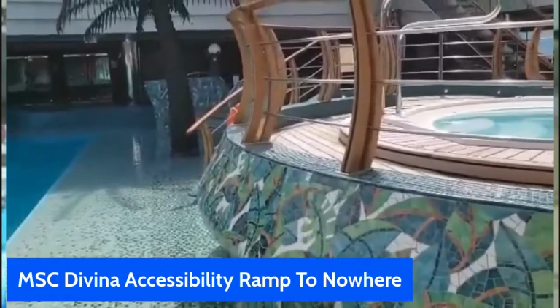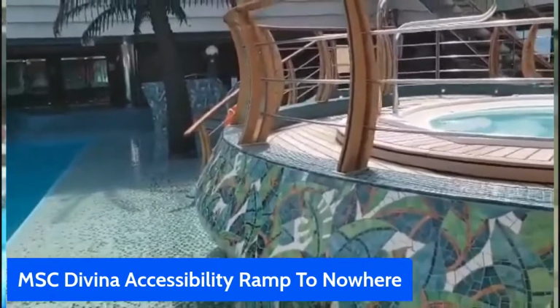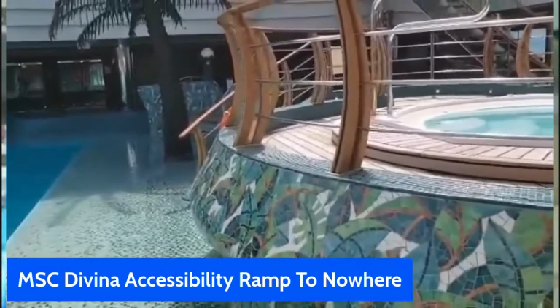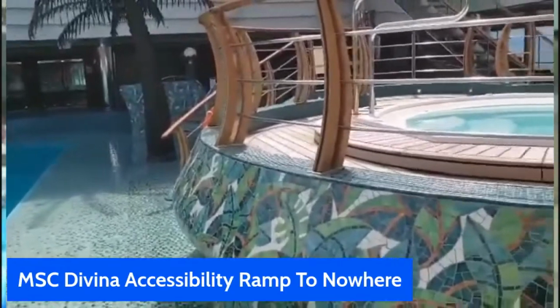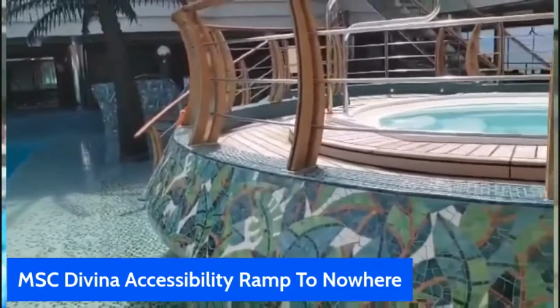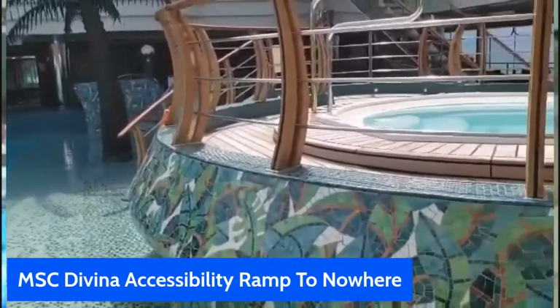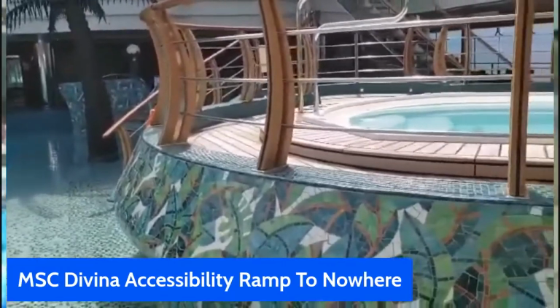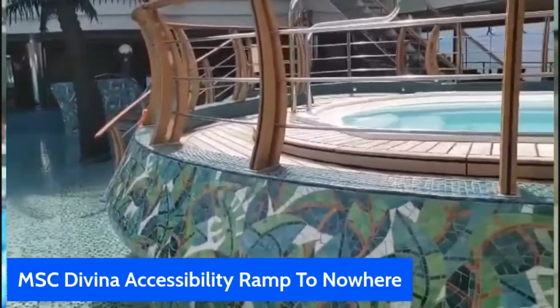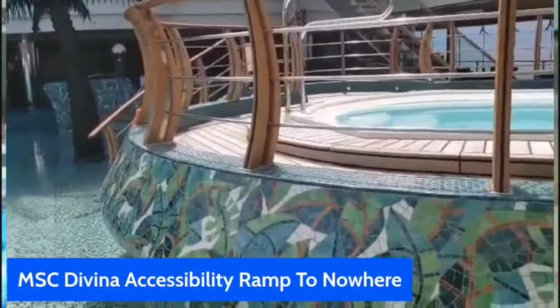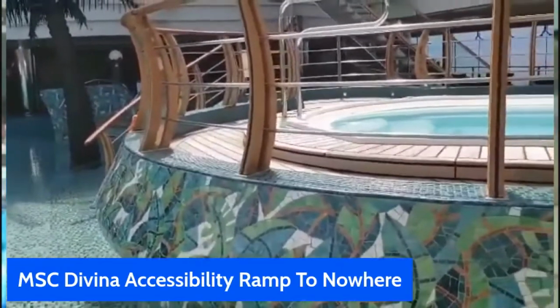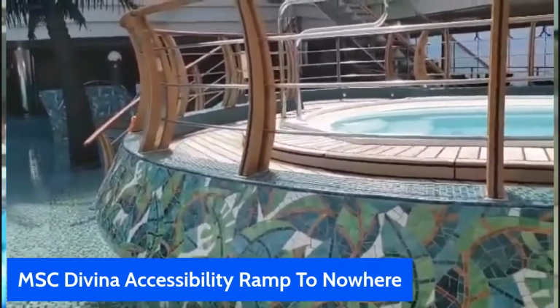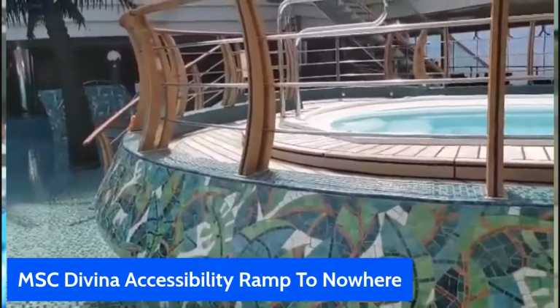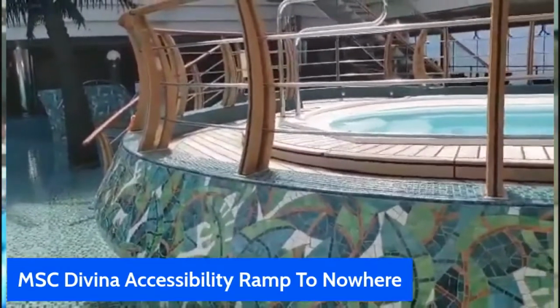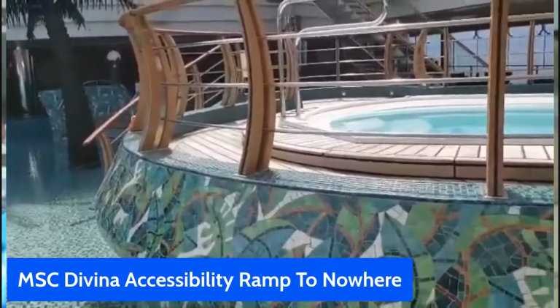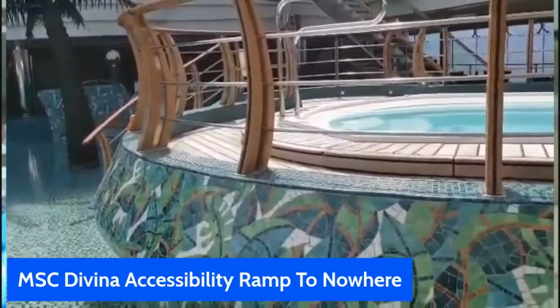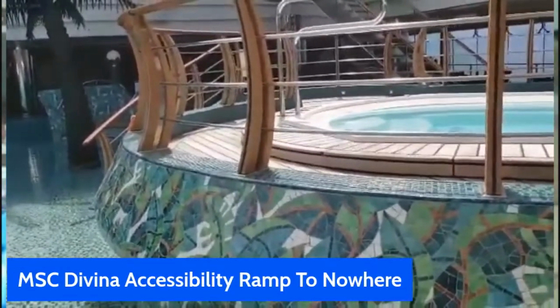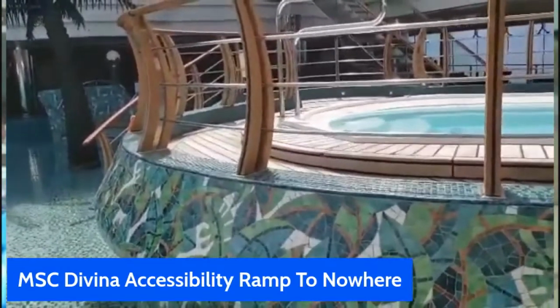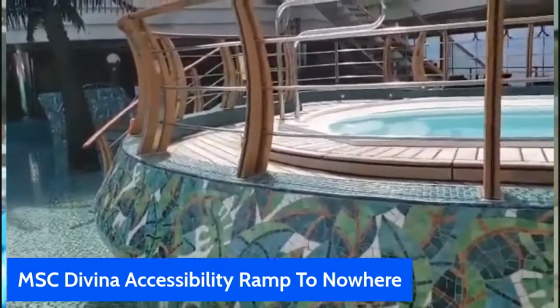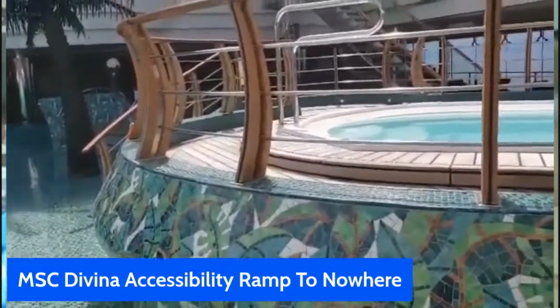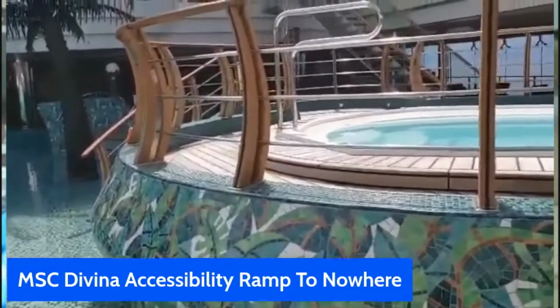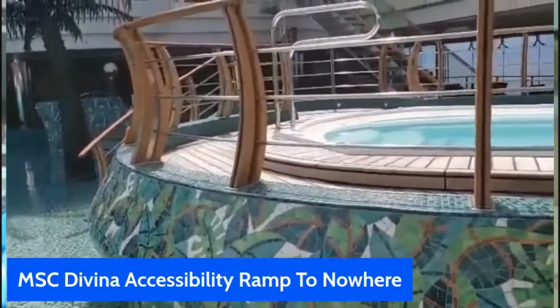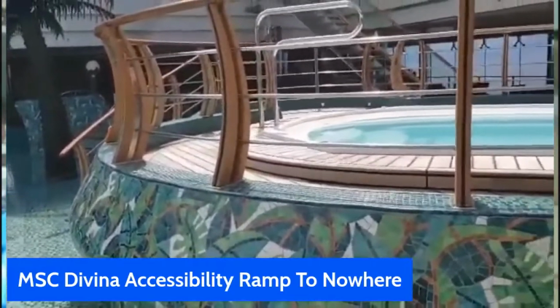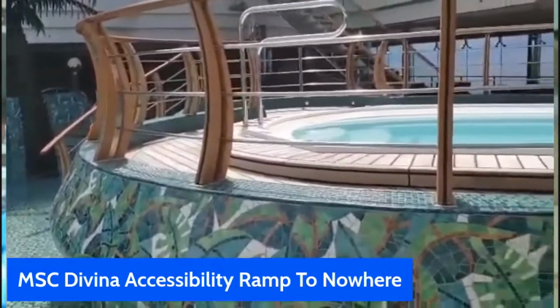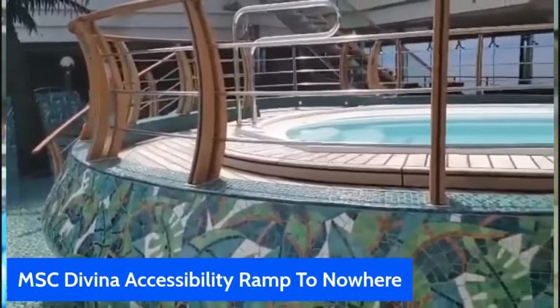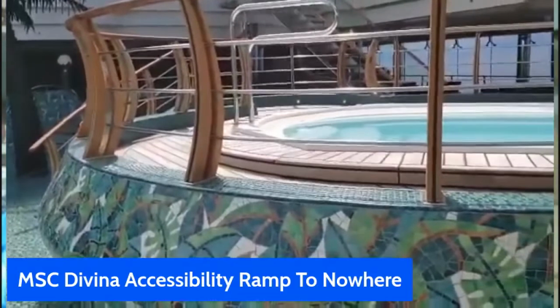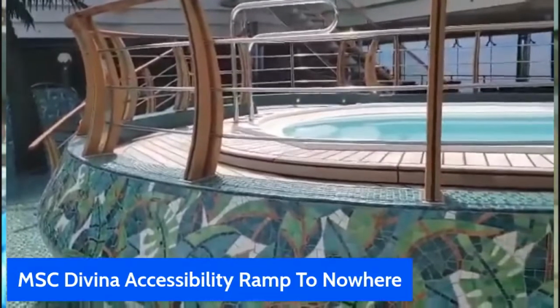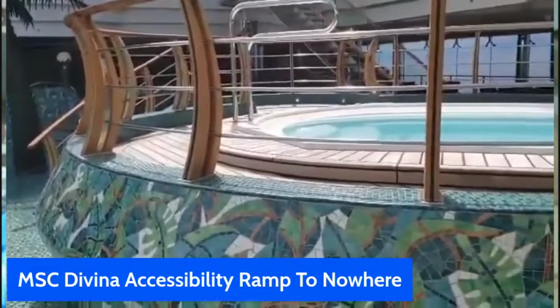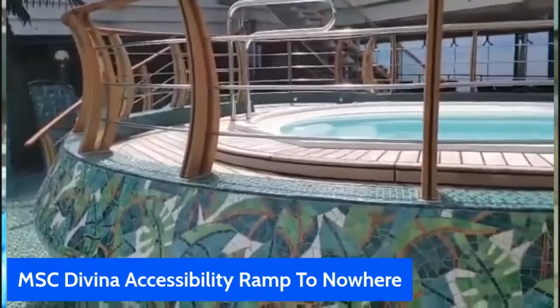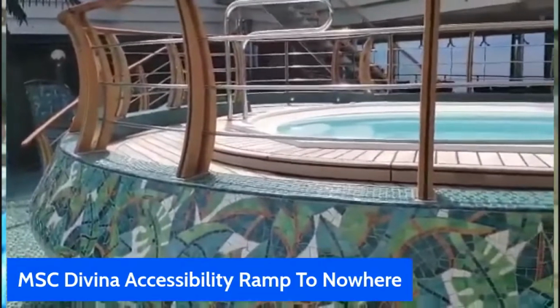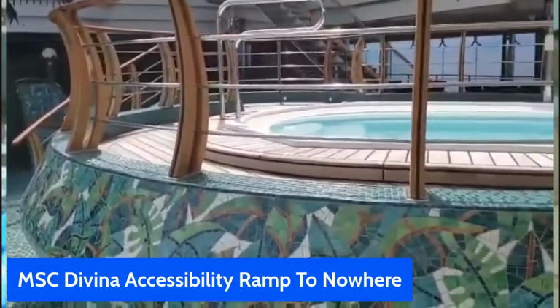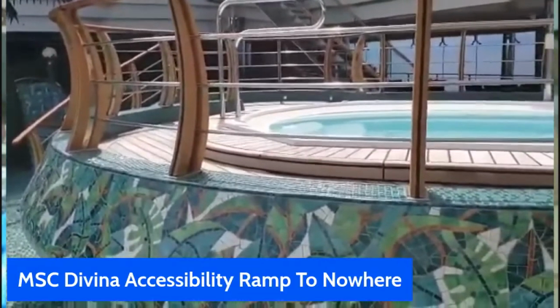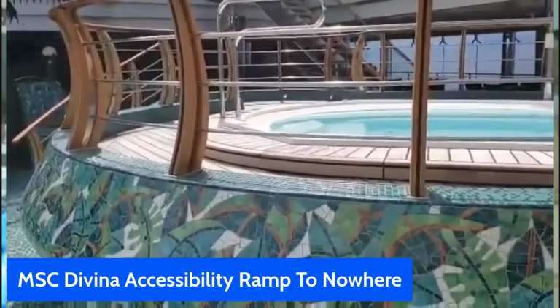This is Chili, Chili's Cruises, the accessibility guy from the MSC Divina.